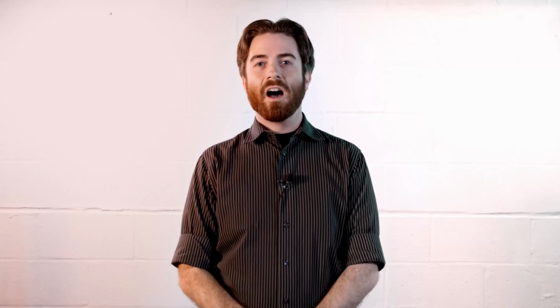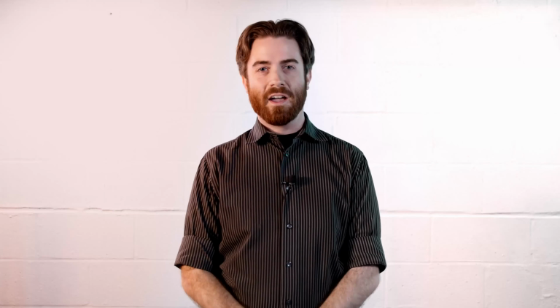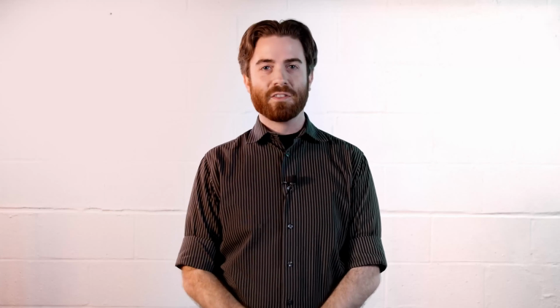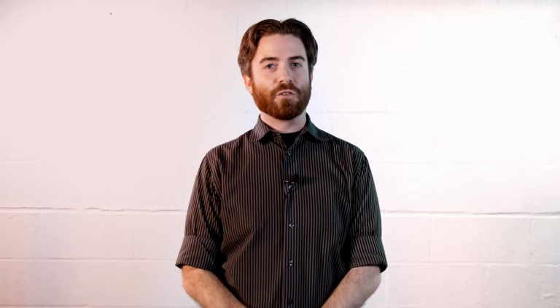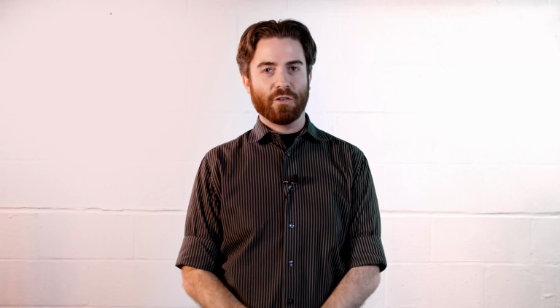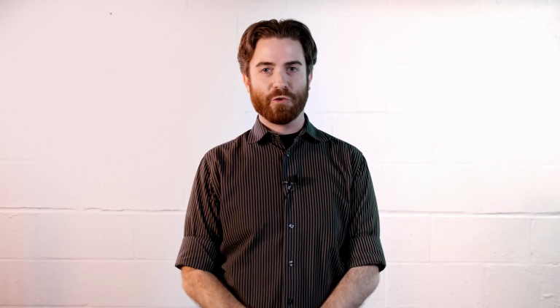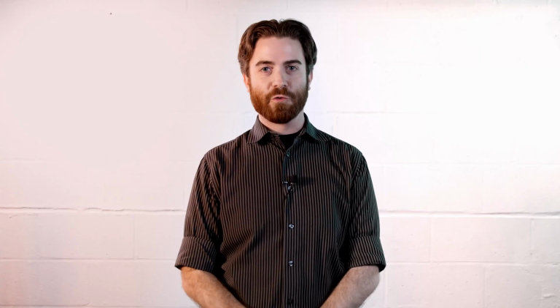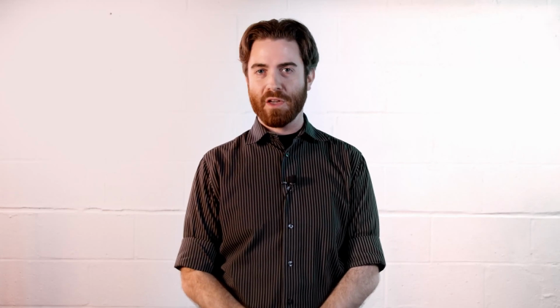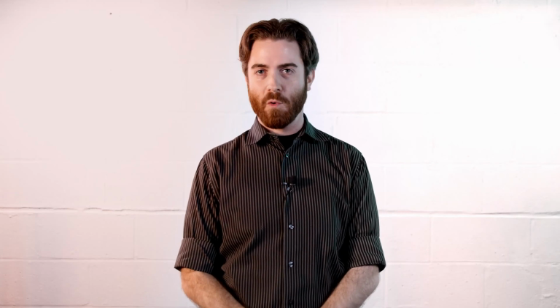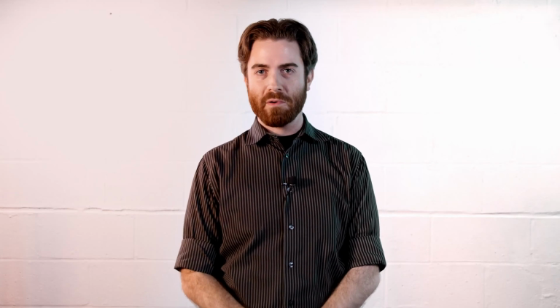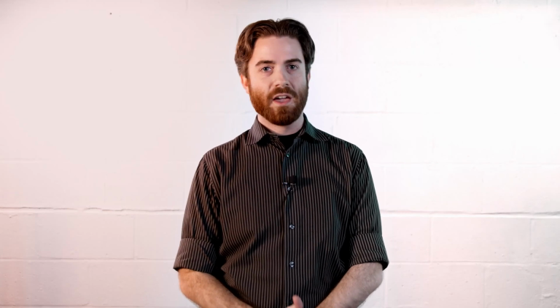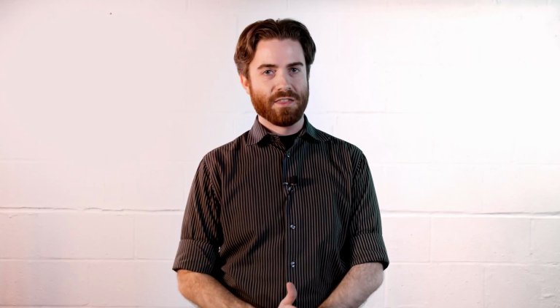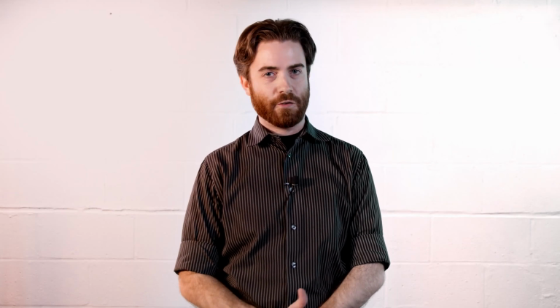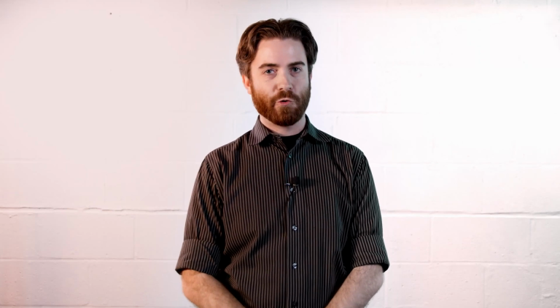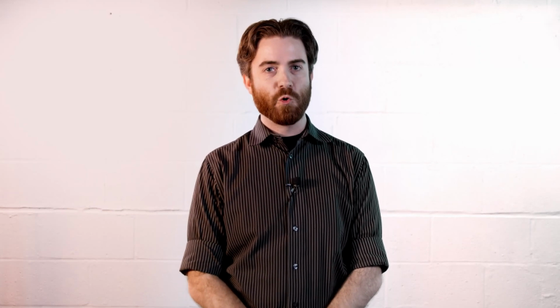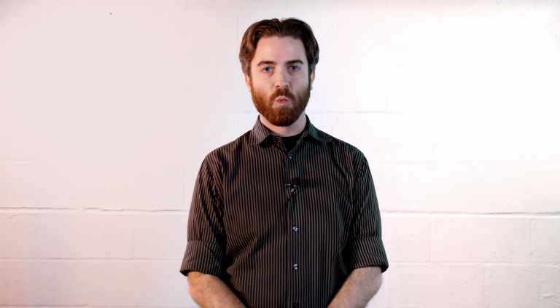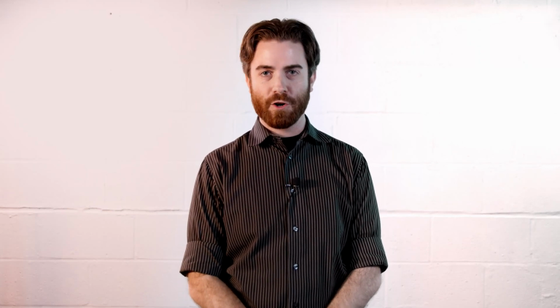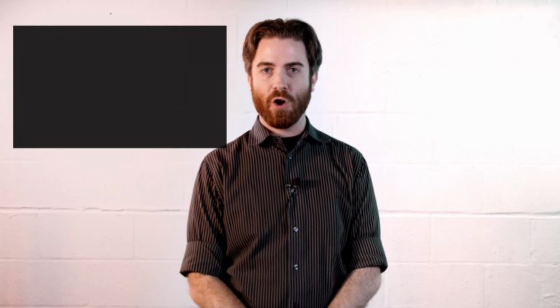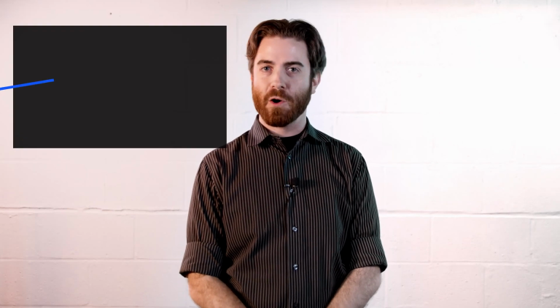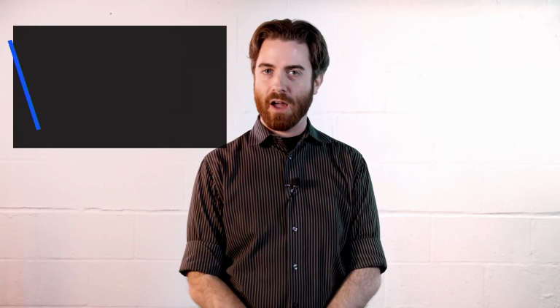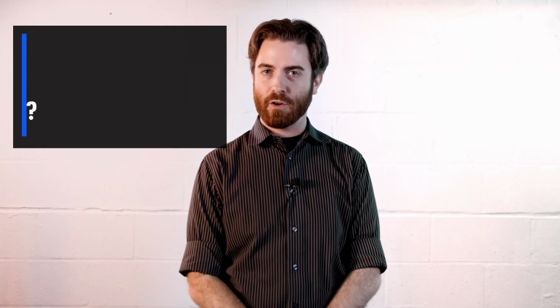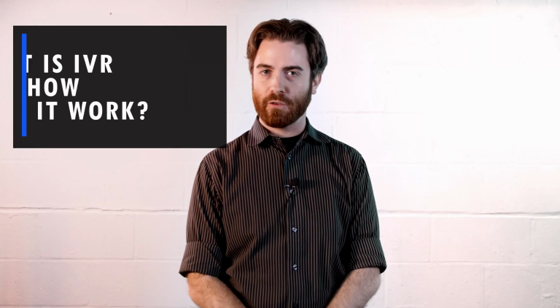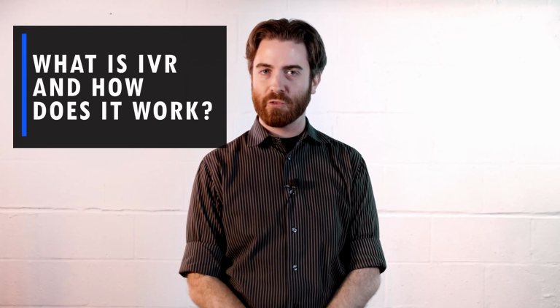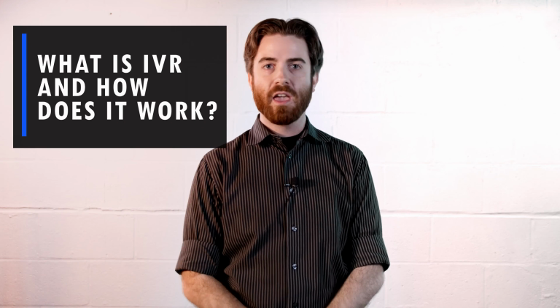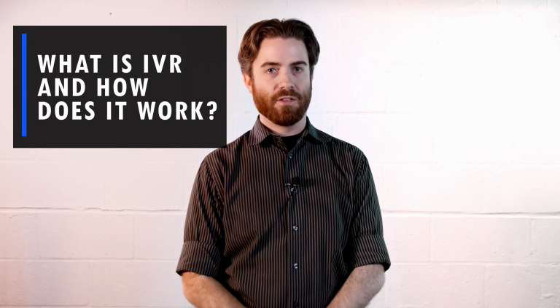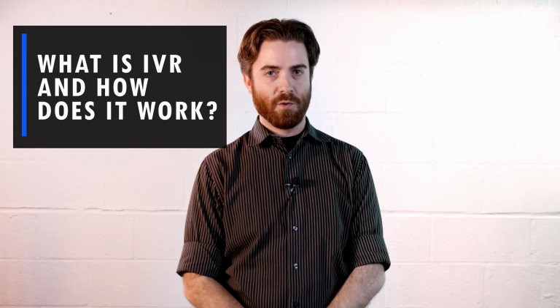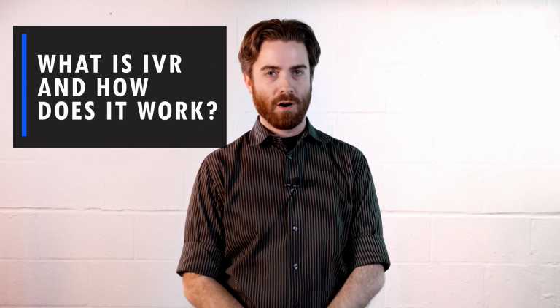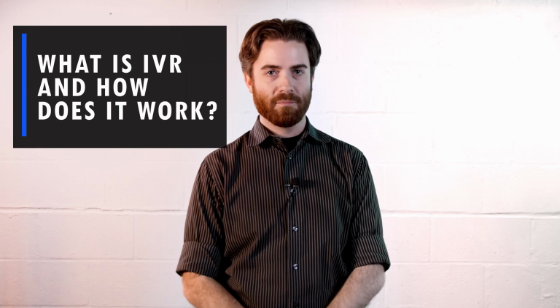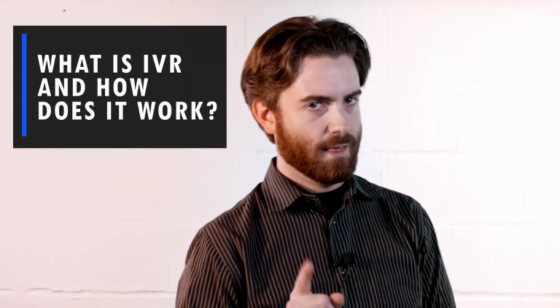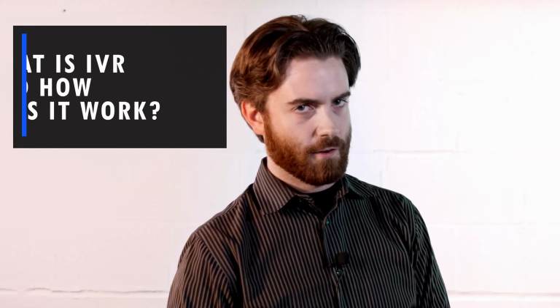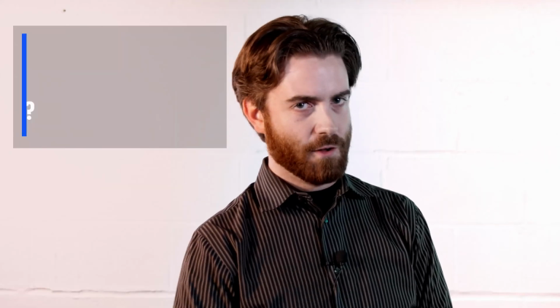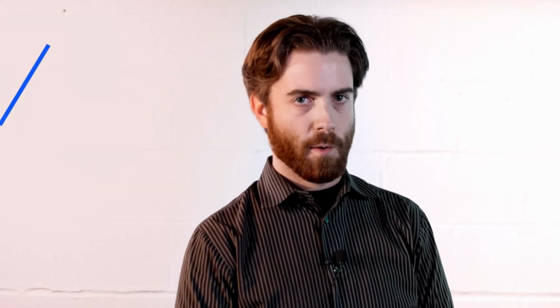Hi, this is Nate Sorrentino from Get VoIP, and in this episode, we're going to talk about IVR systems and how they work. Let's get right to it.